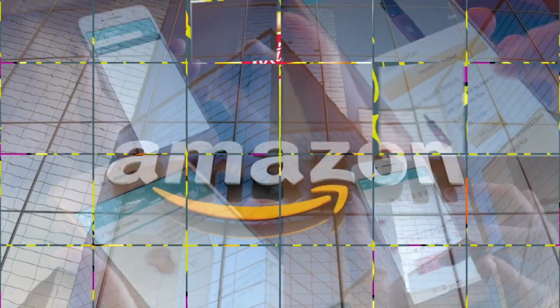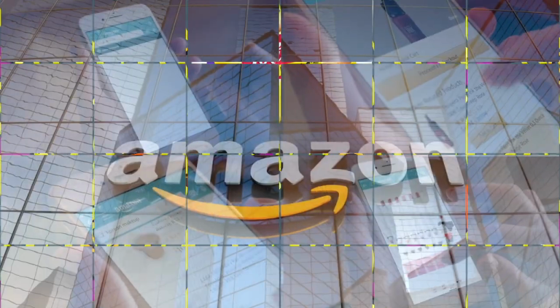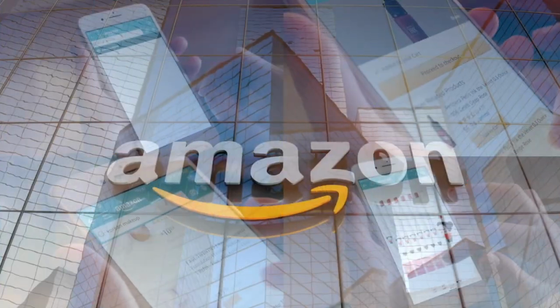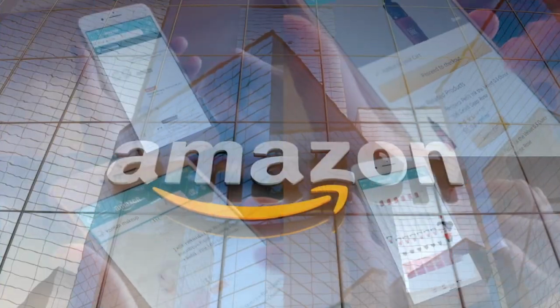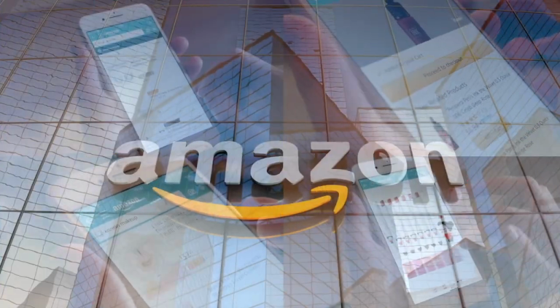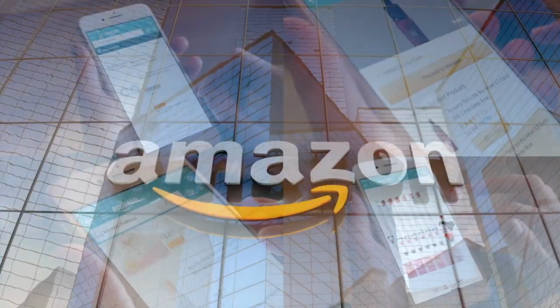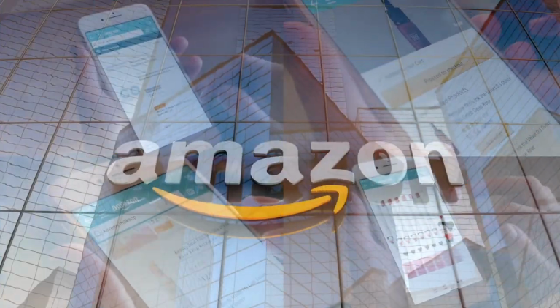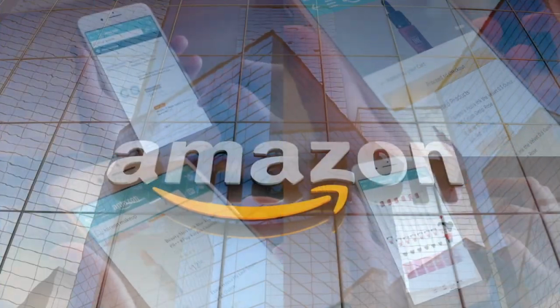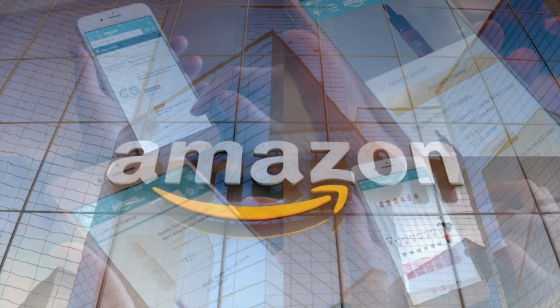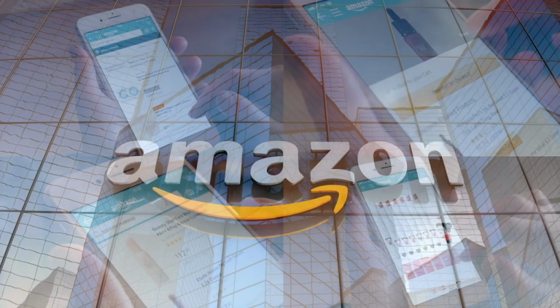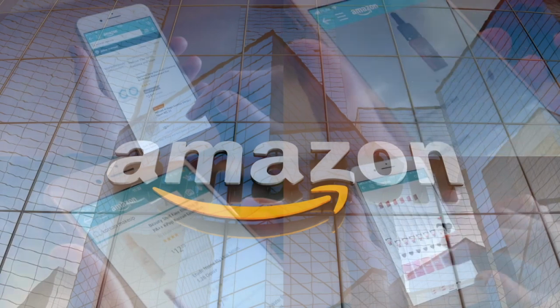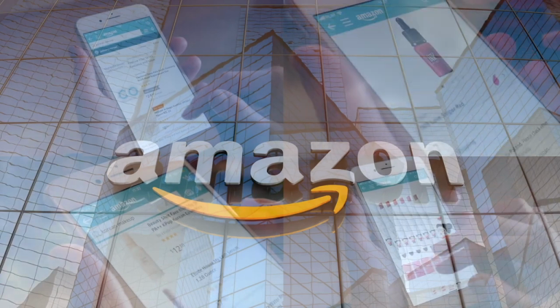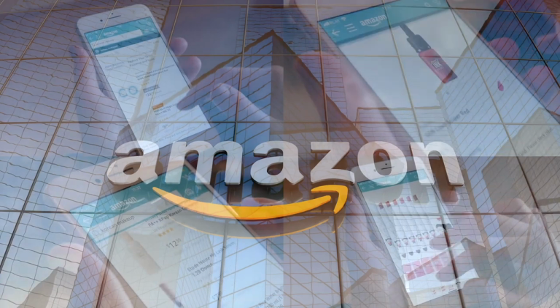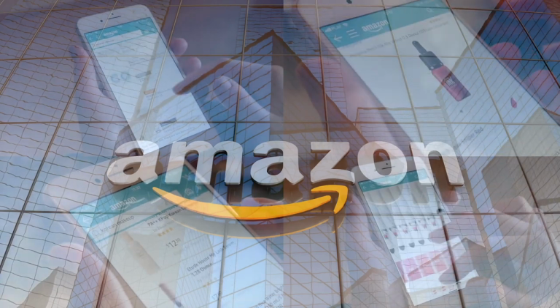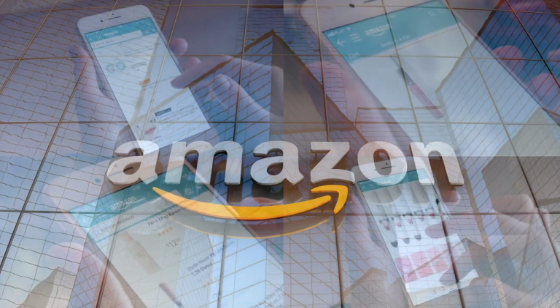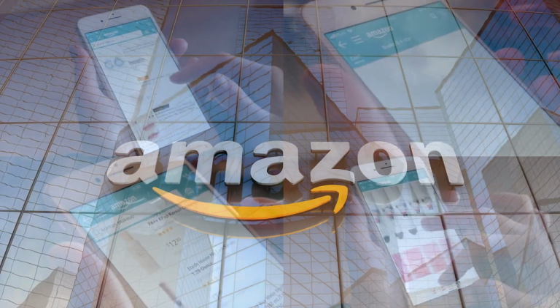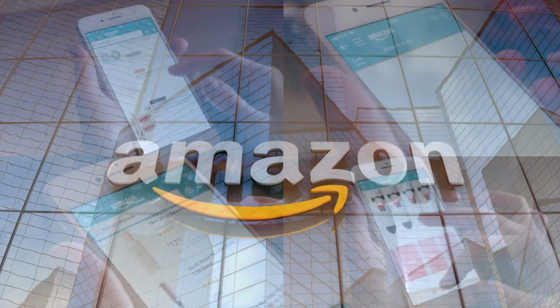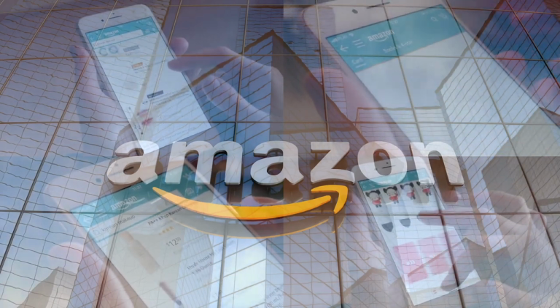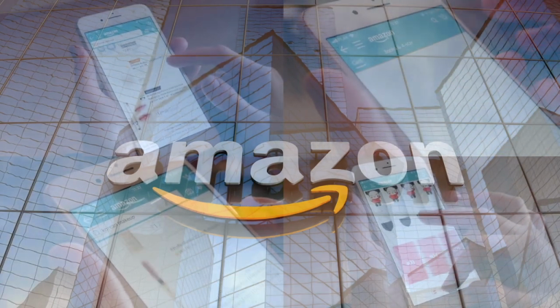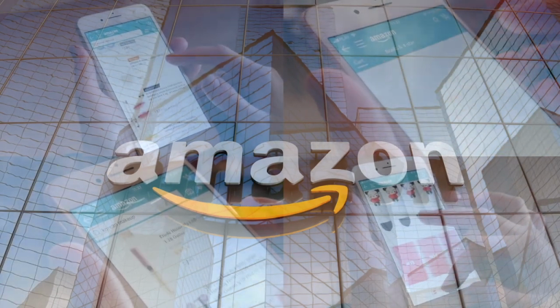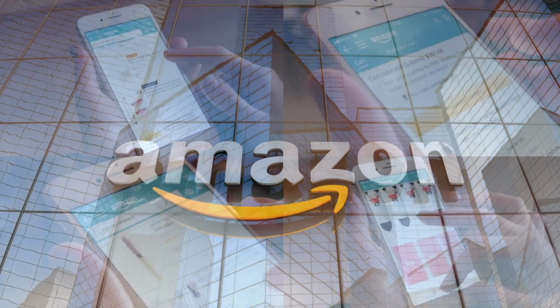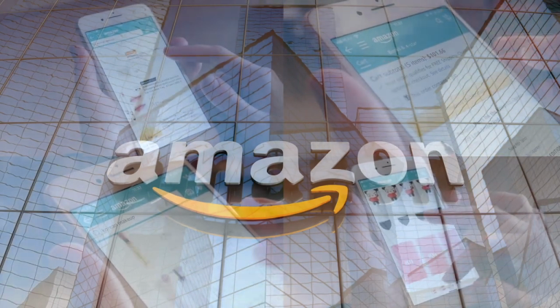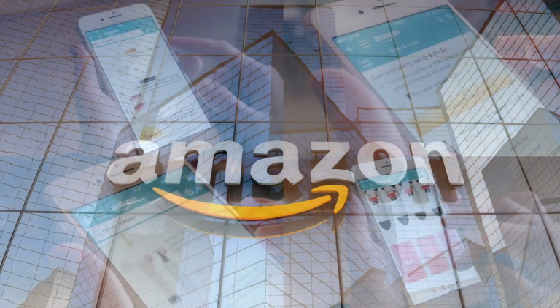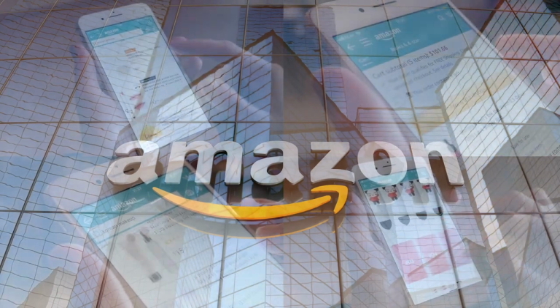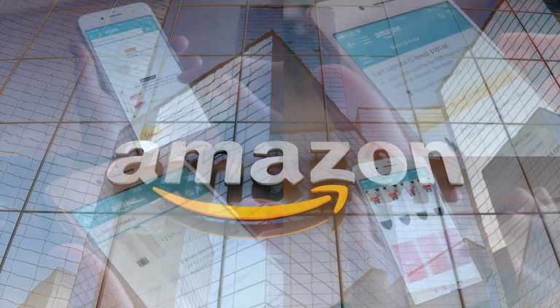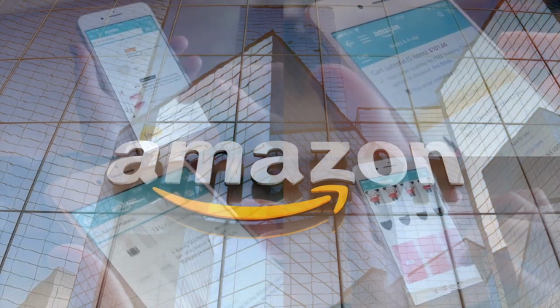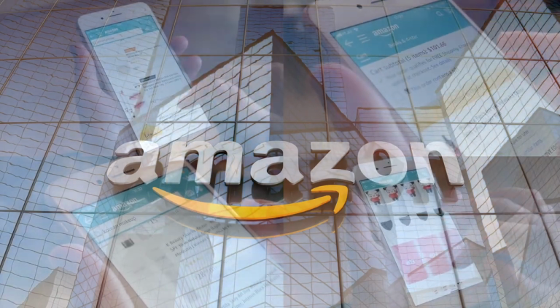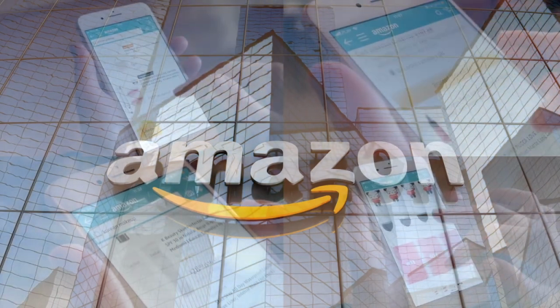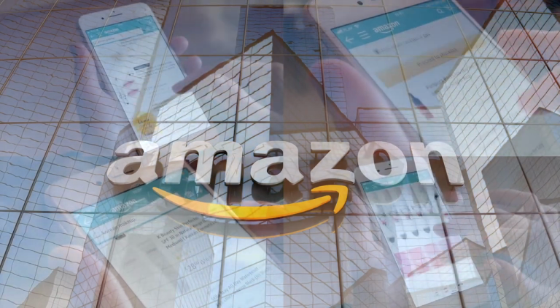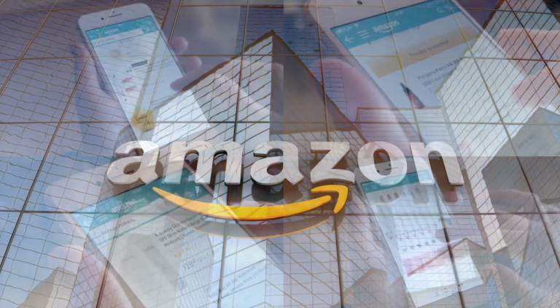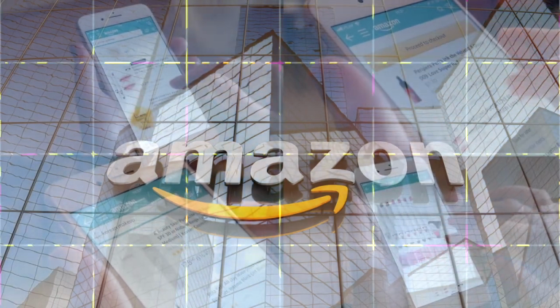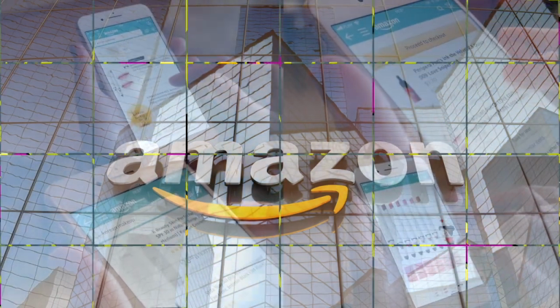If you'd like to support this channel, the easiest way is to use our Amazon links the next time you shop there.